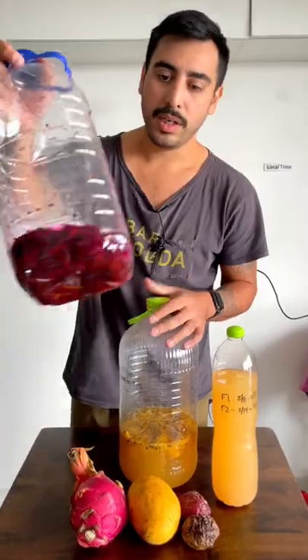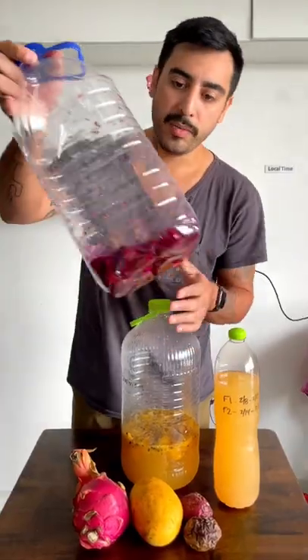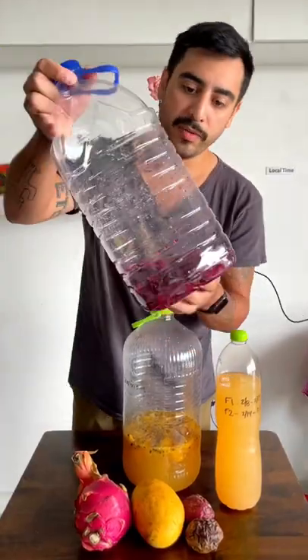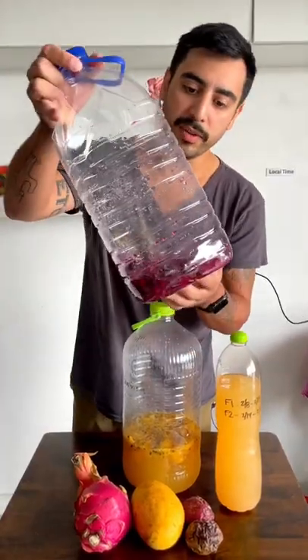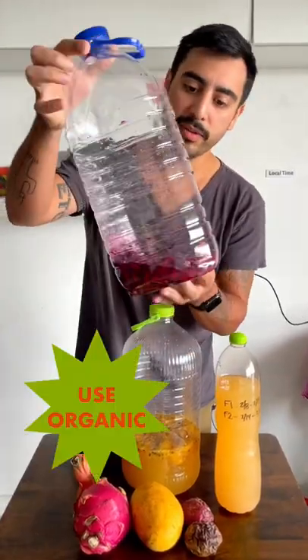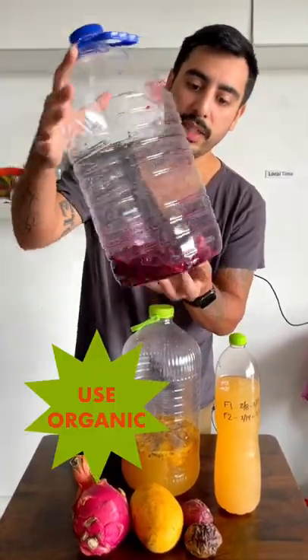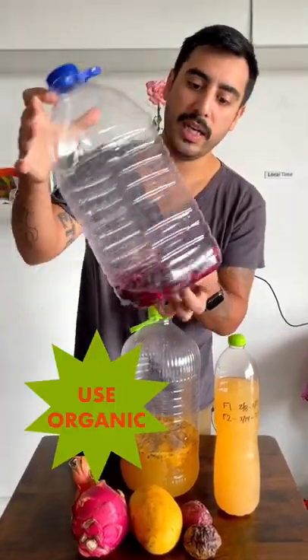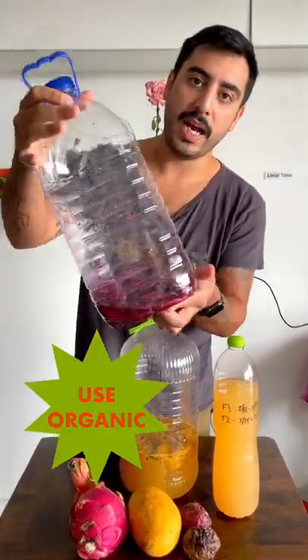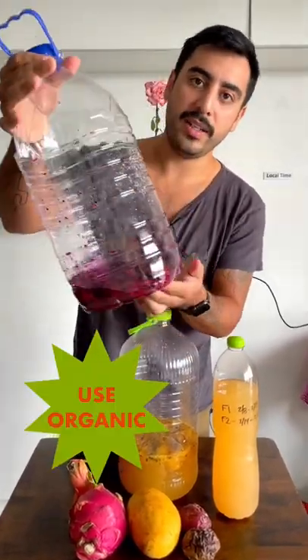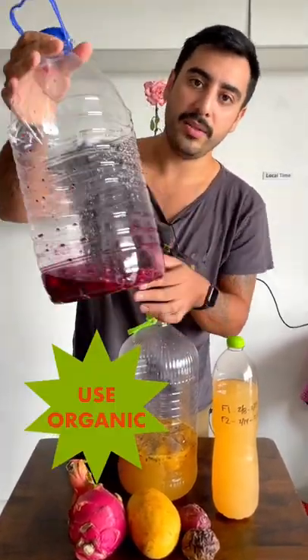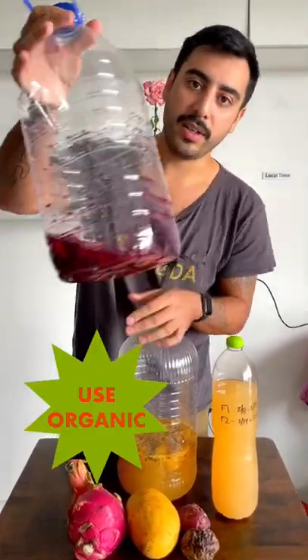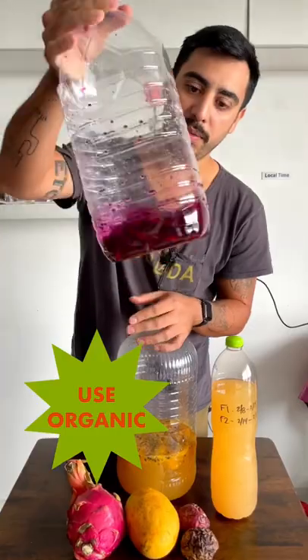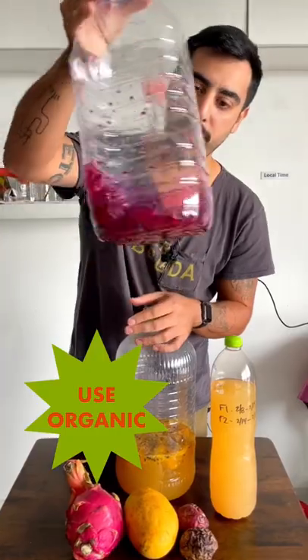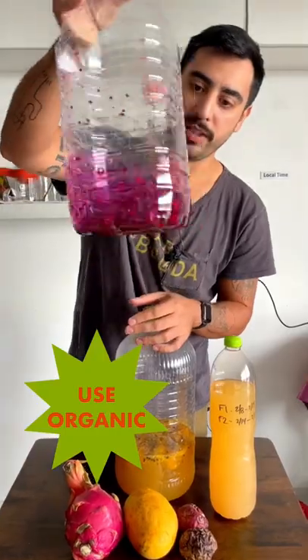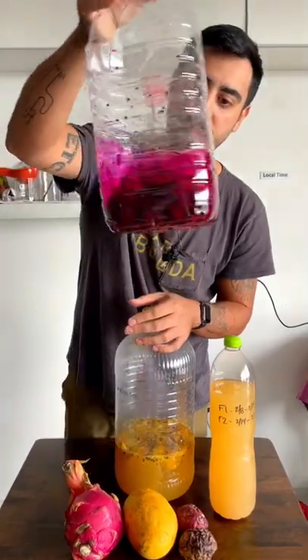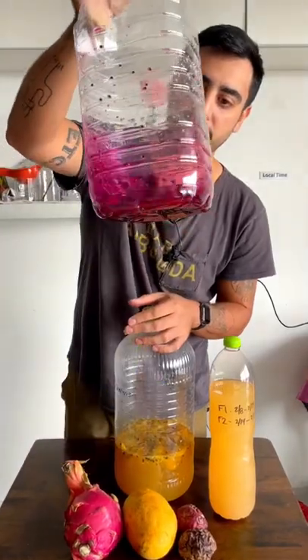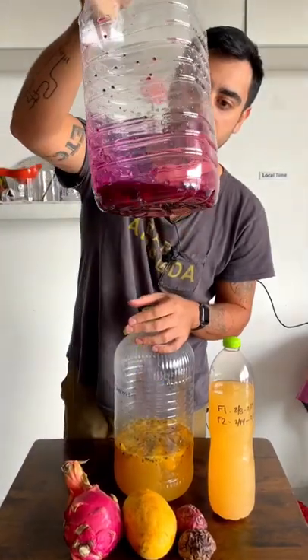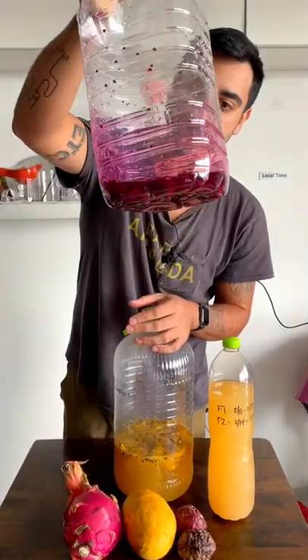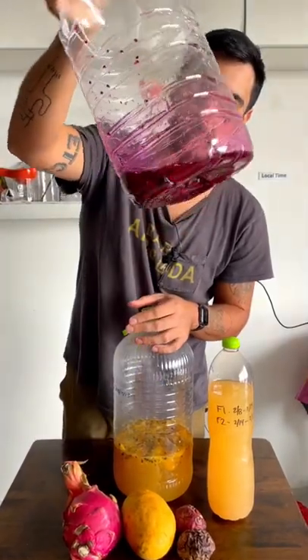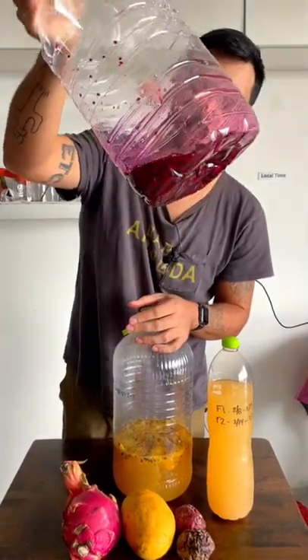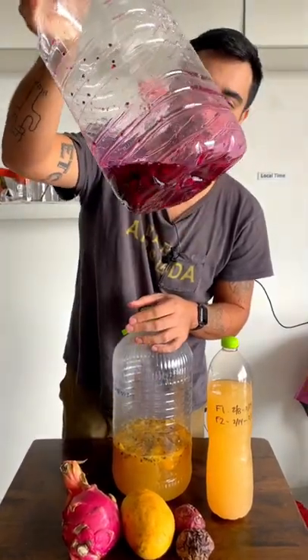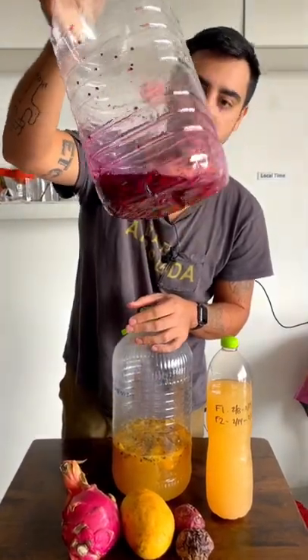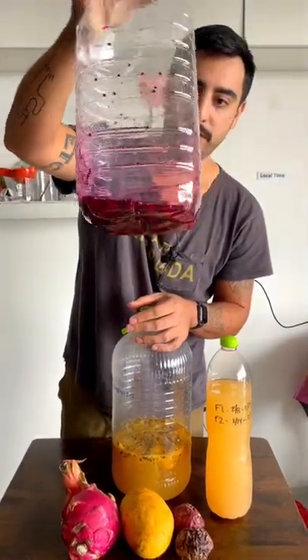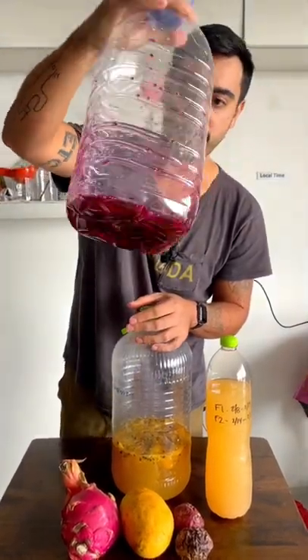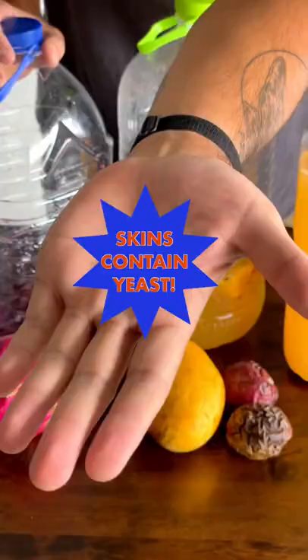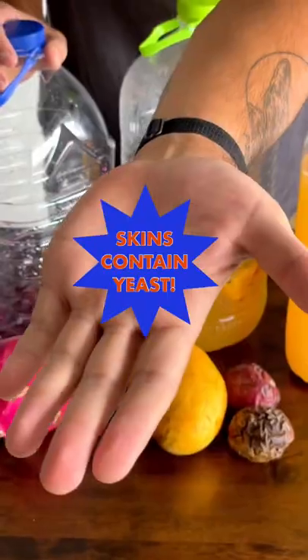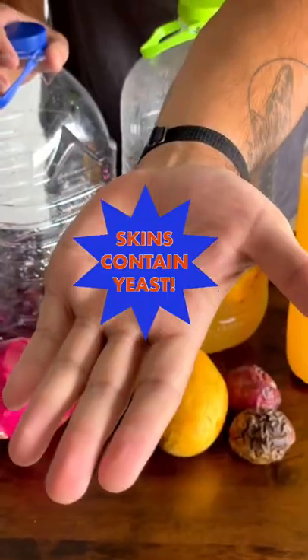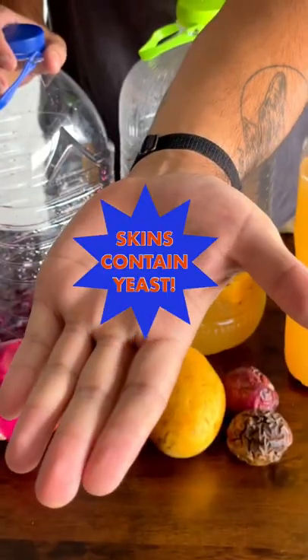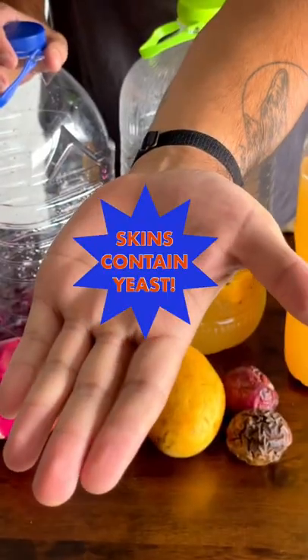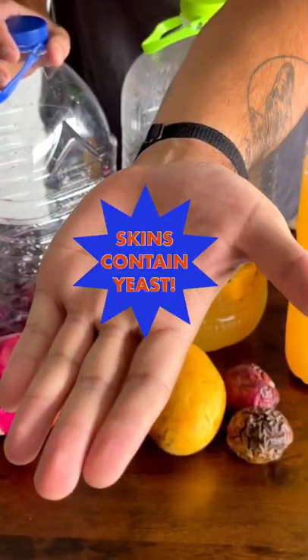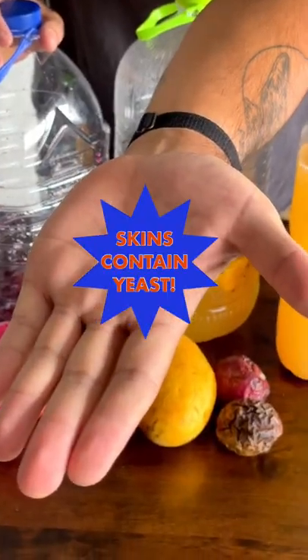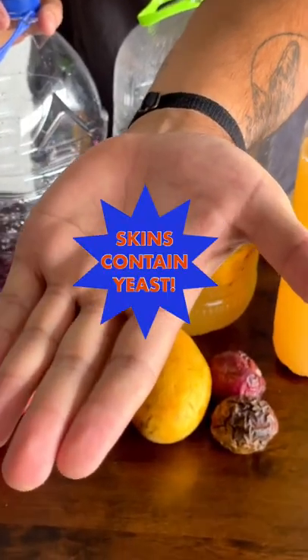Cut up your fruit and add it to a cup of sugar and let it sit for a day or two. Make sure you leave a little skin.